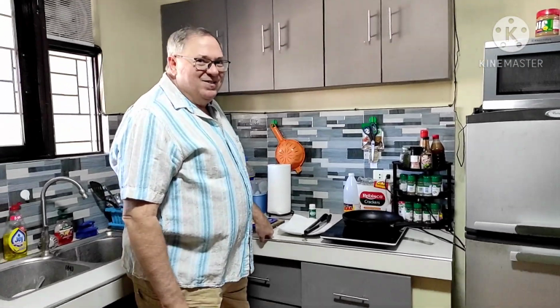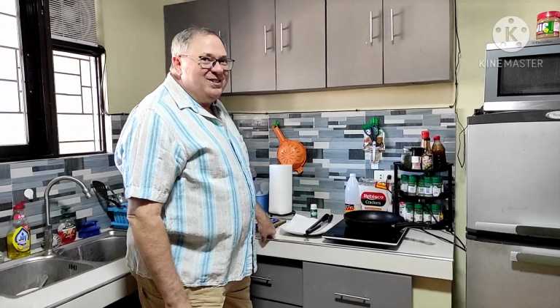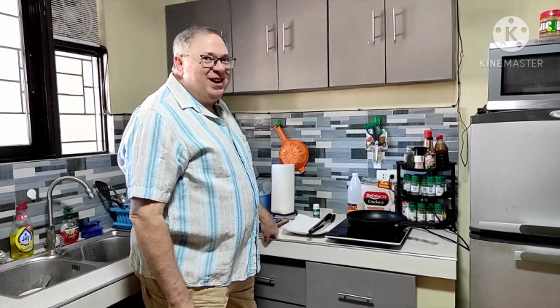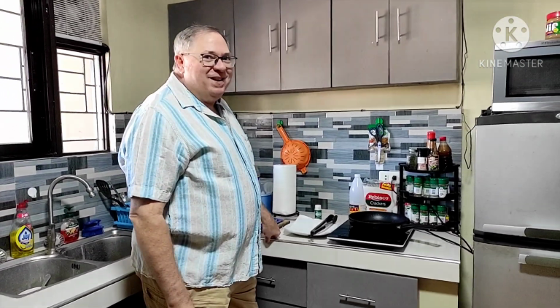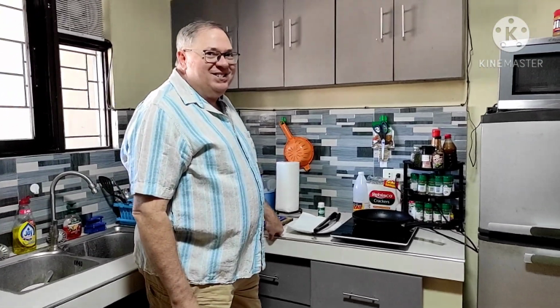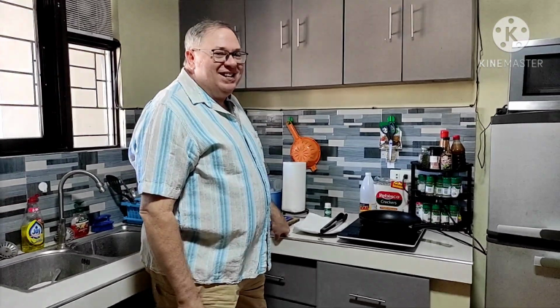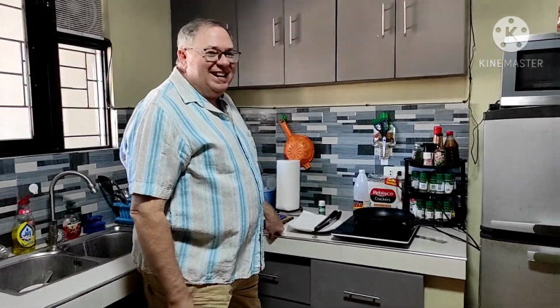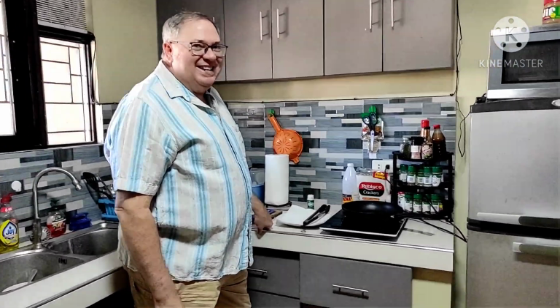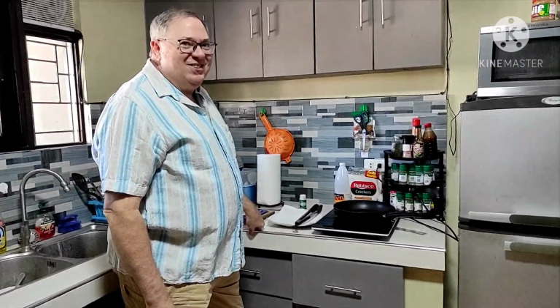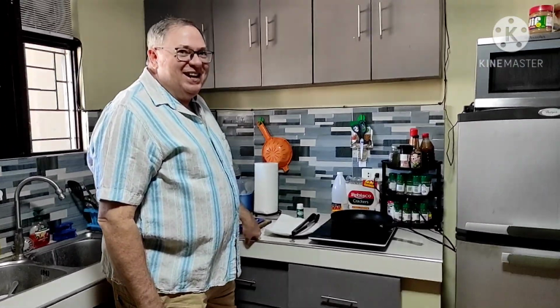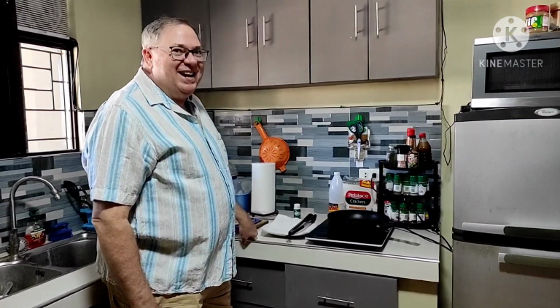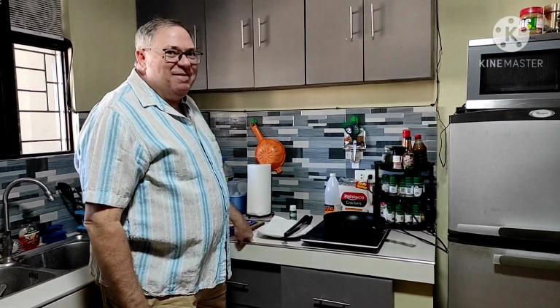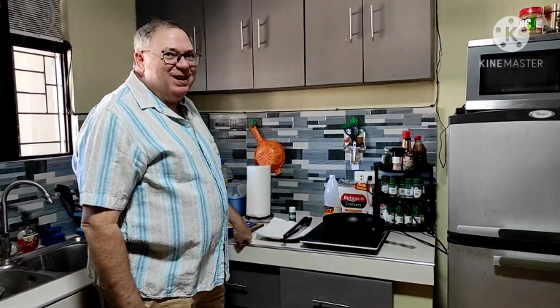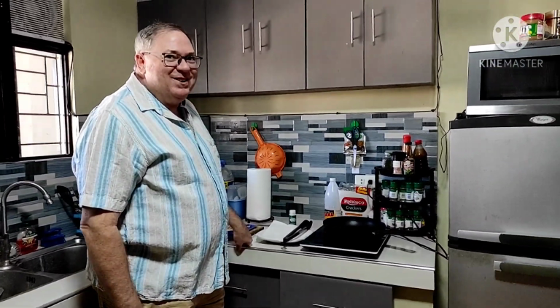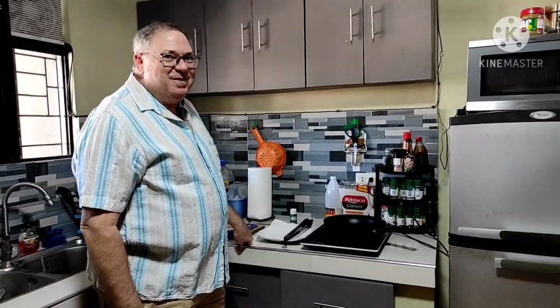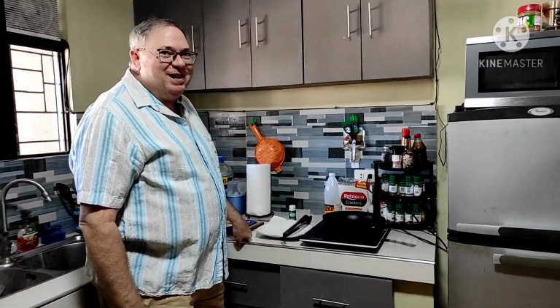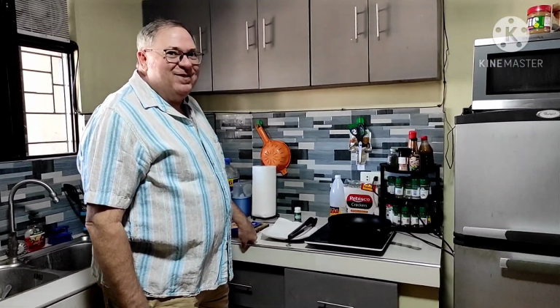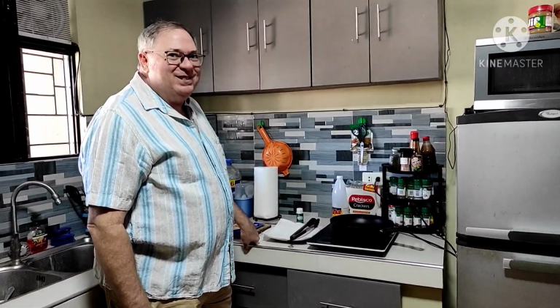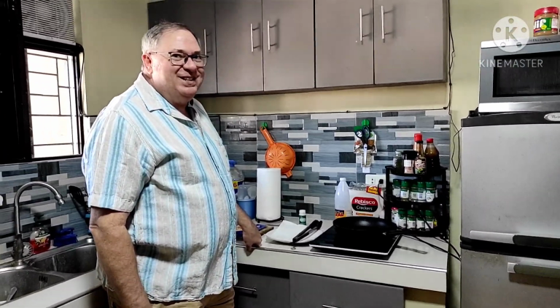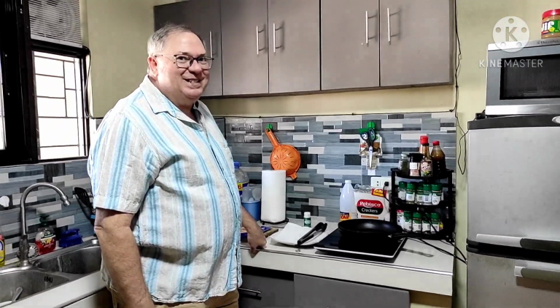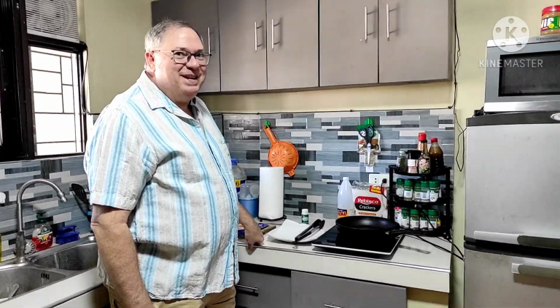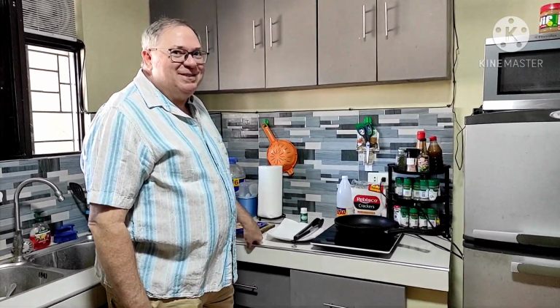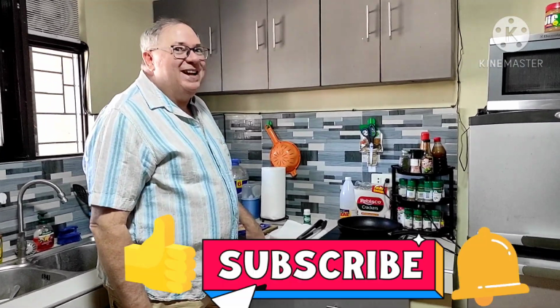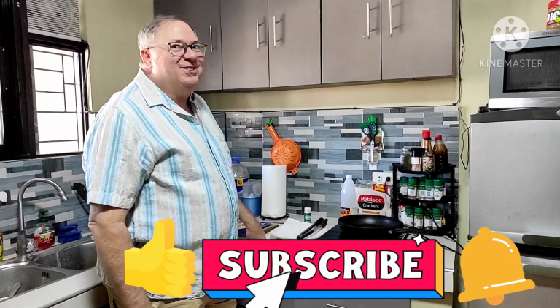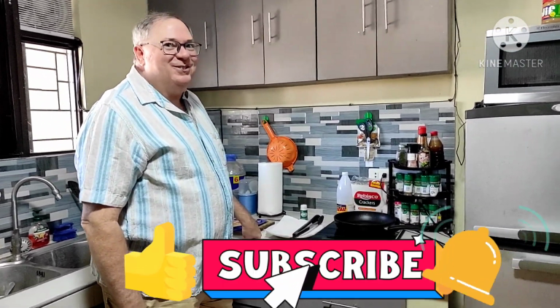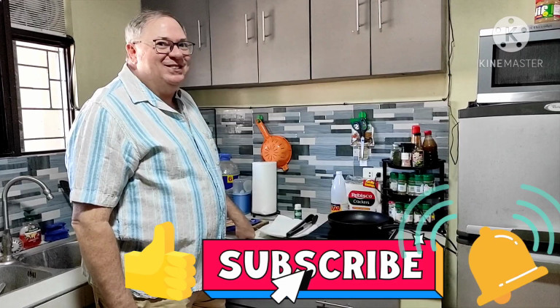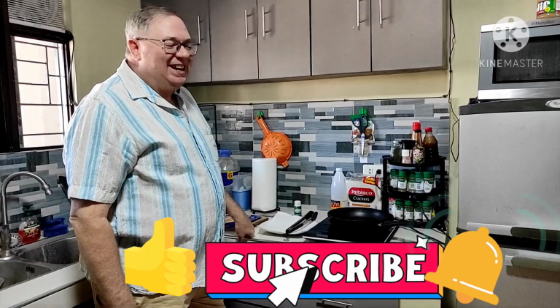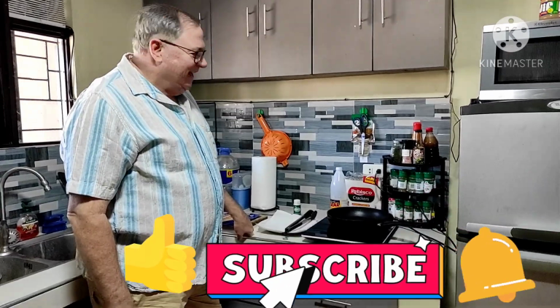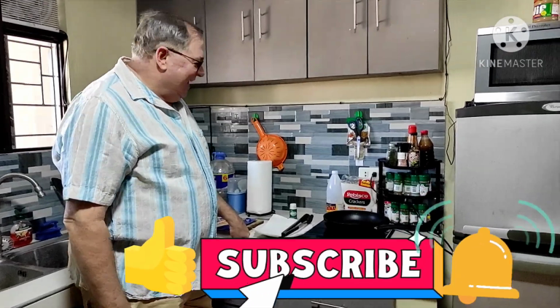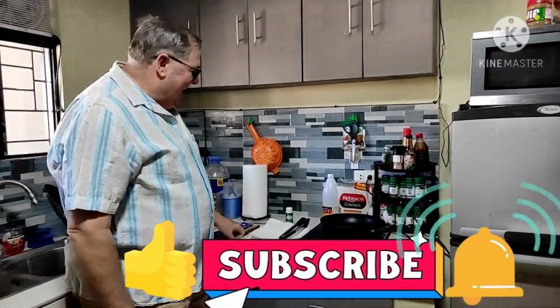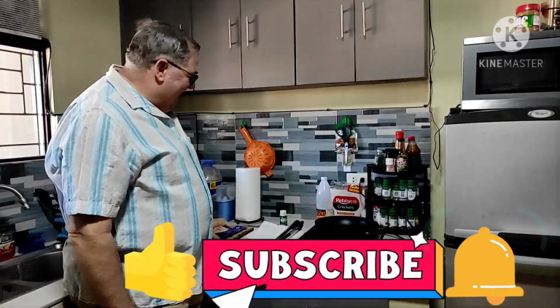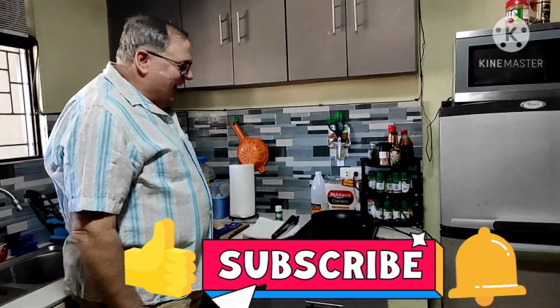Yesterday I made chili, so today I'm going to use some leftover chili to make some nachos. Nachos!